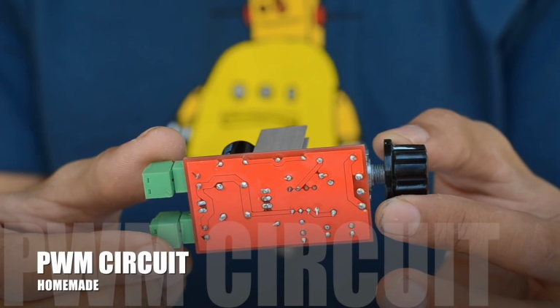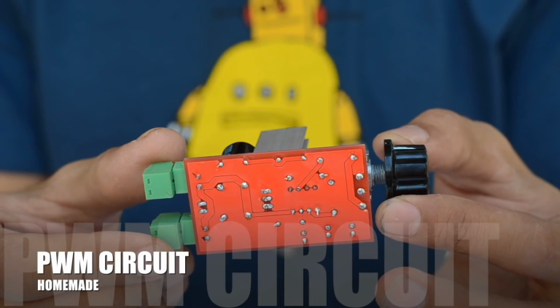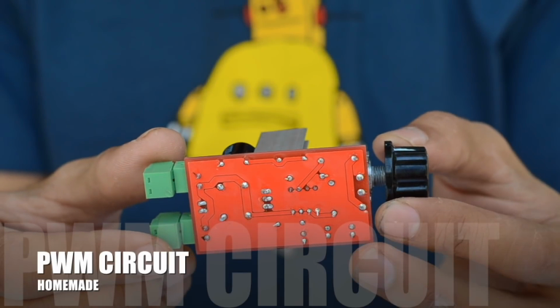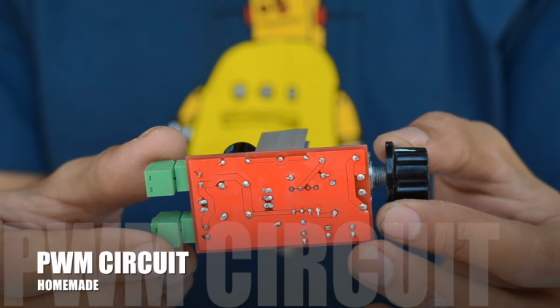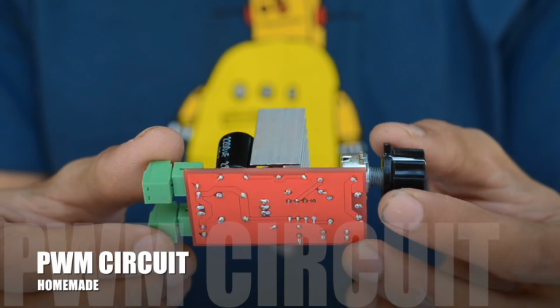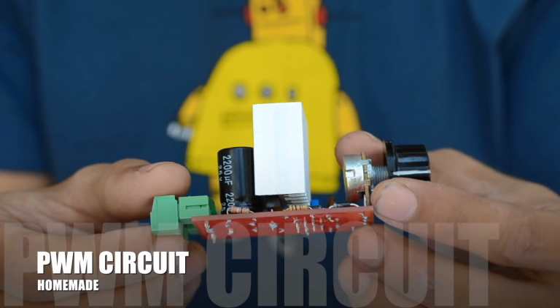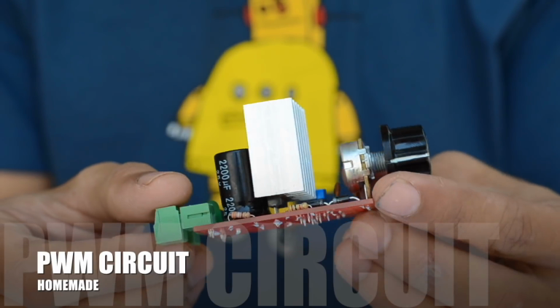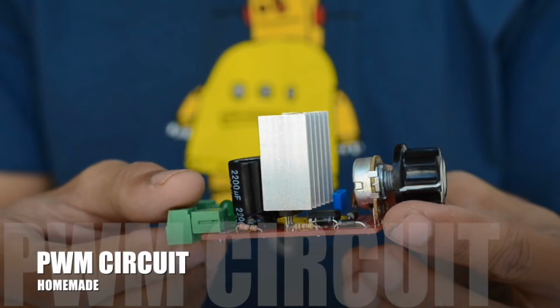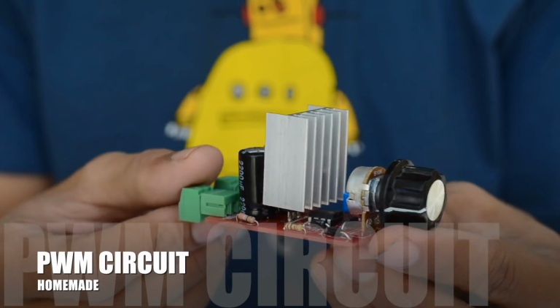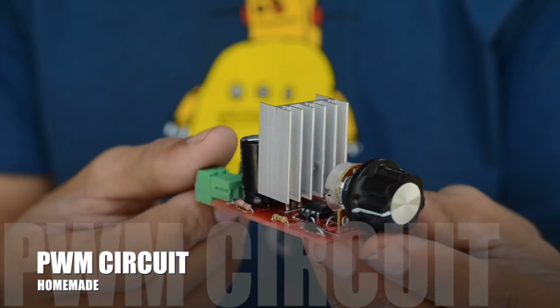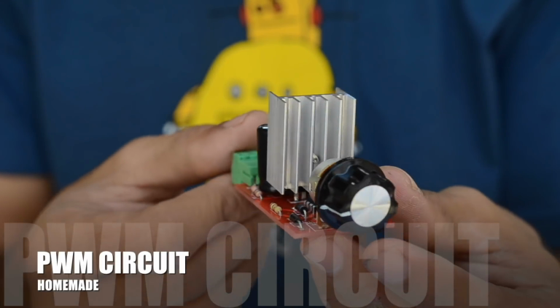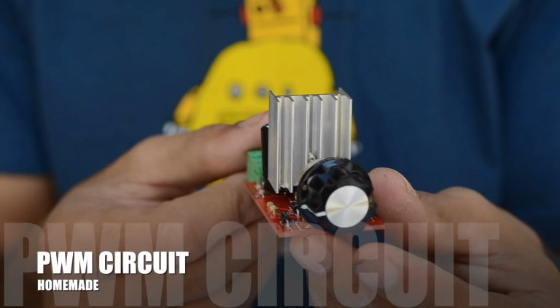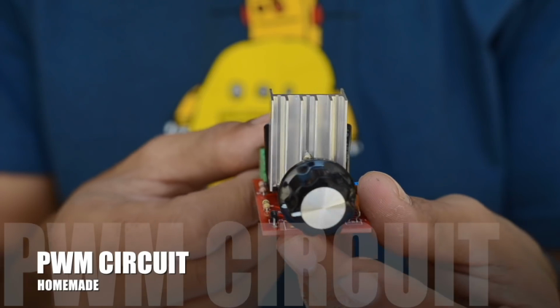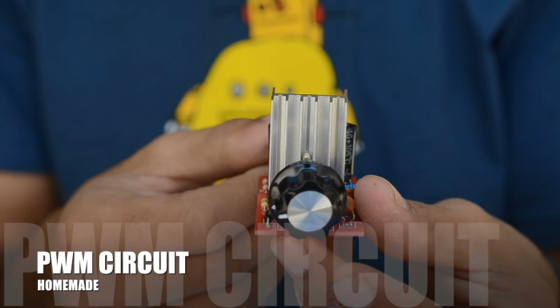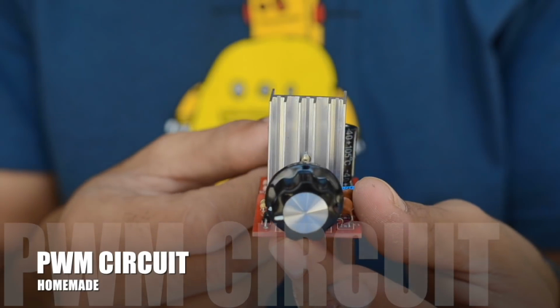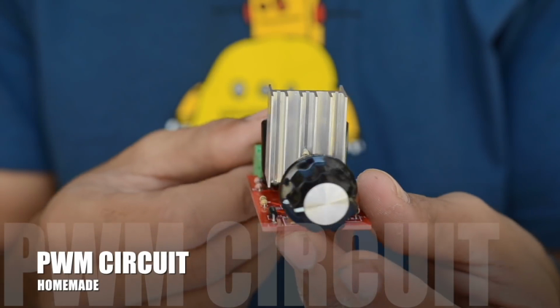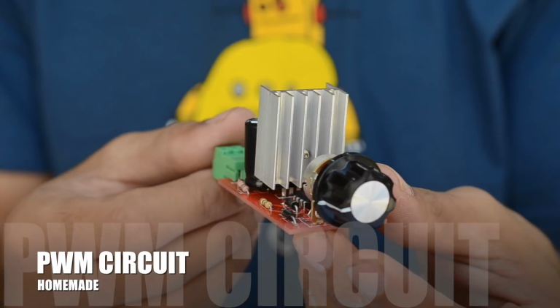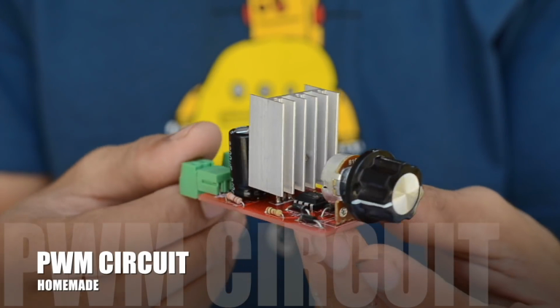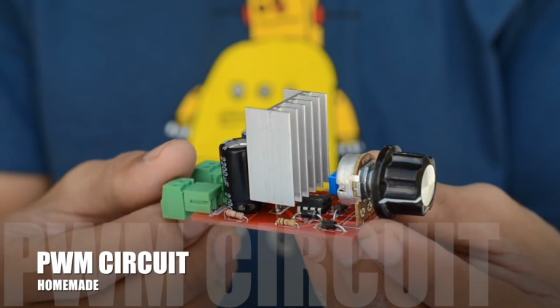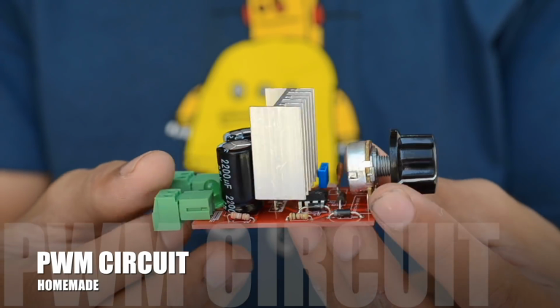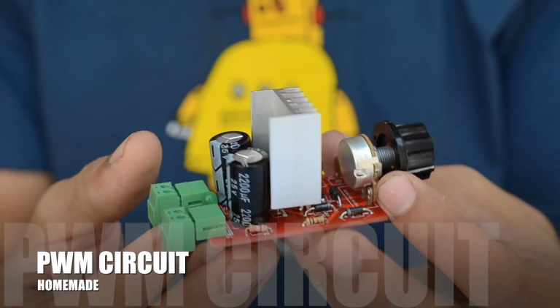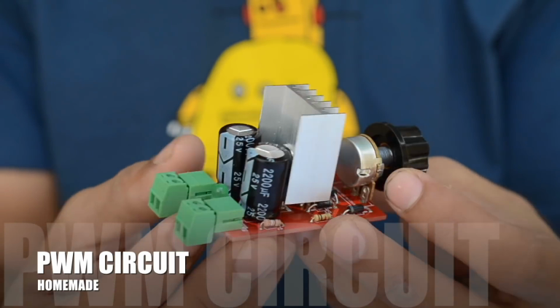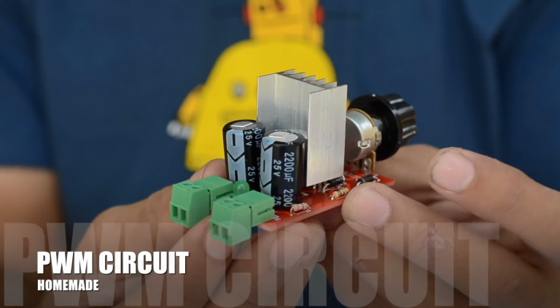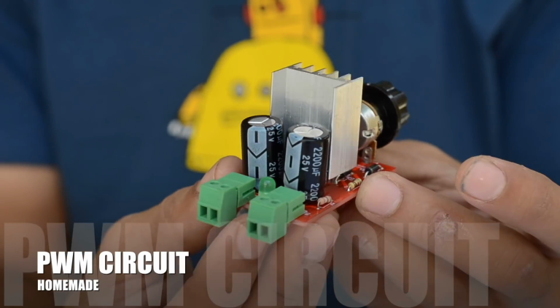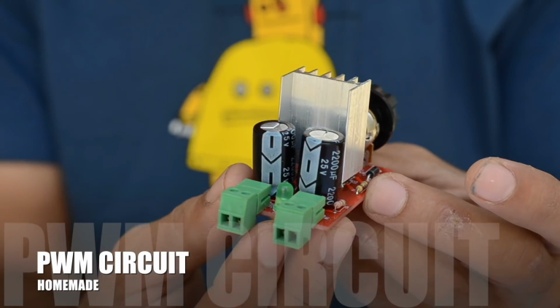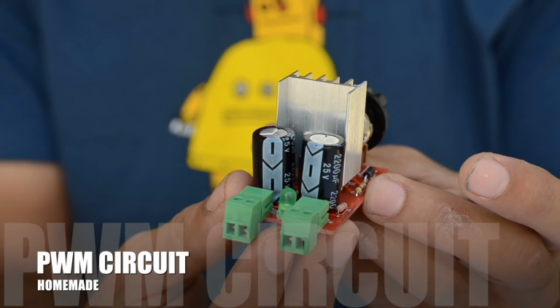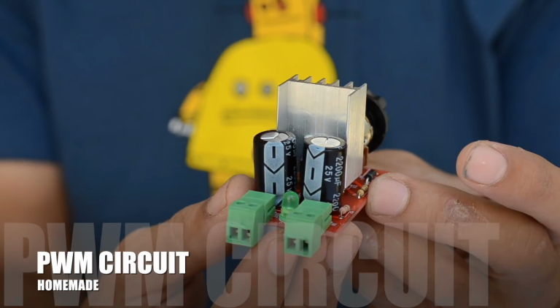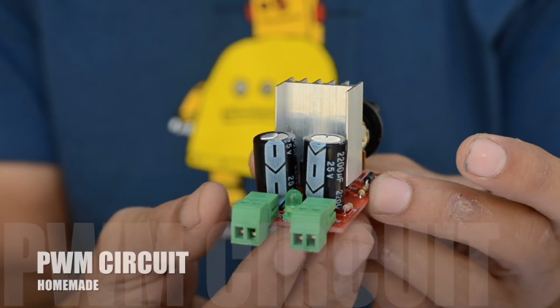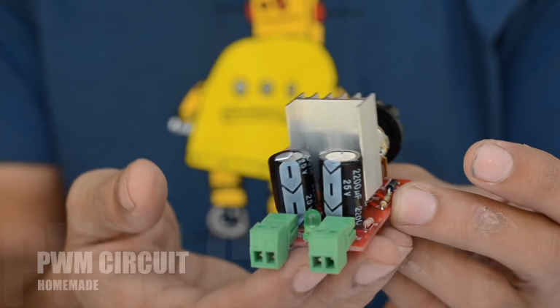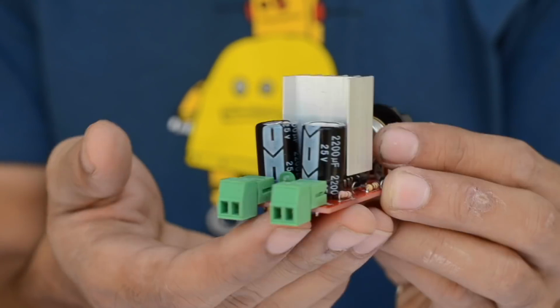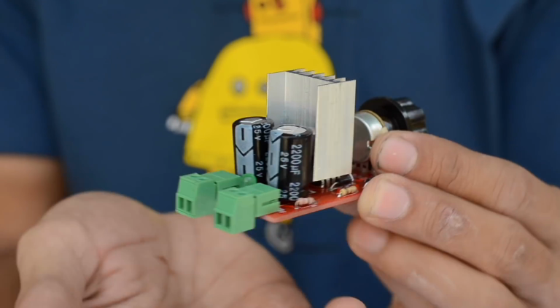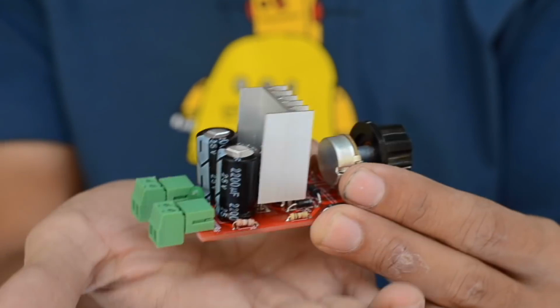Now to control the speed of the rotating head, I've decided to build myself a pulse width modulation speed controller.